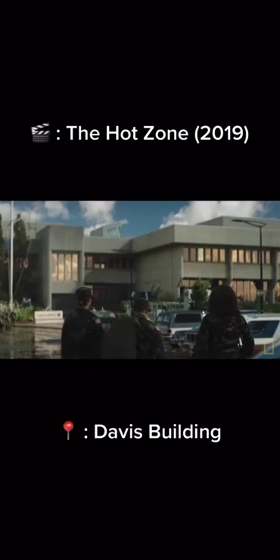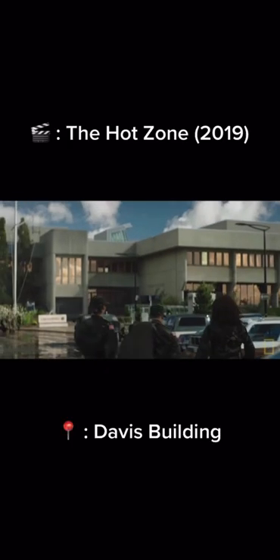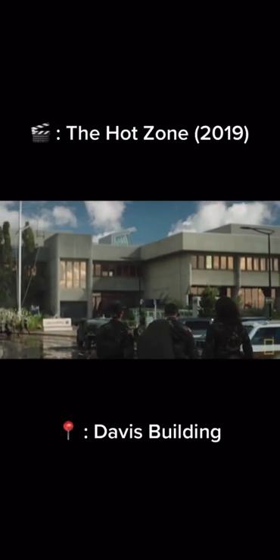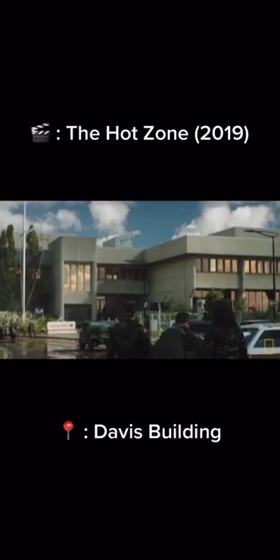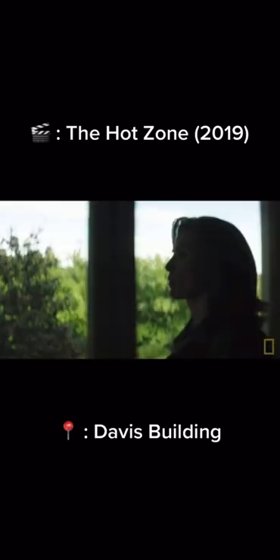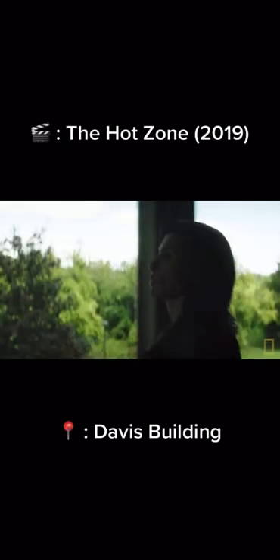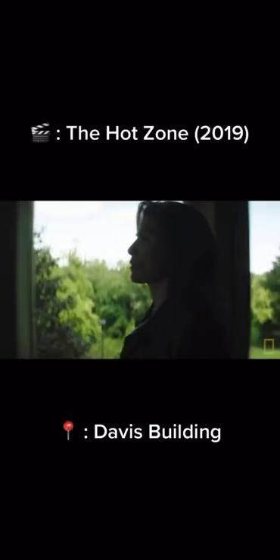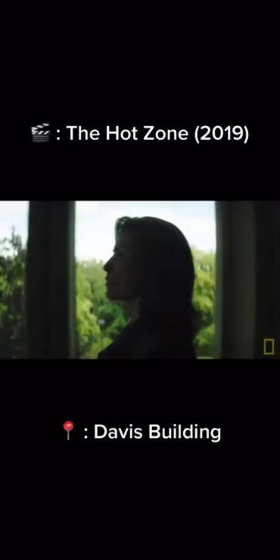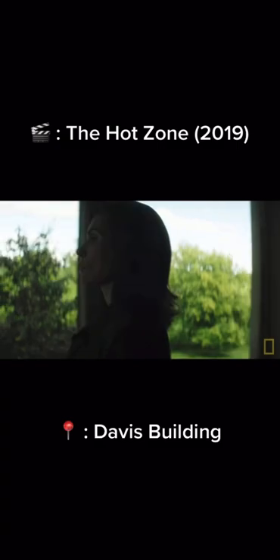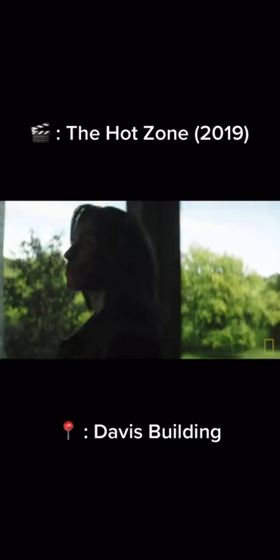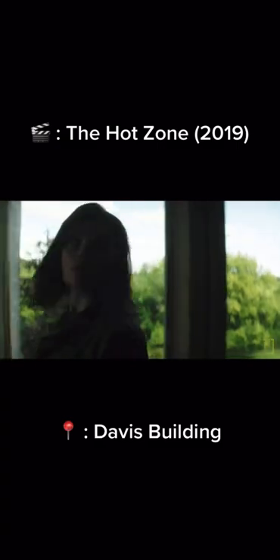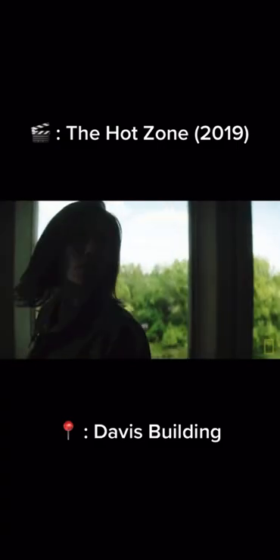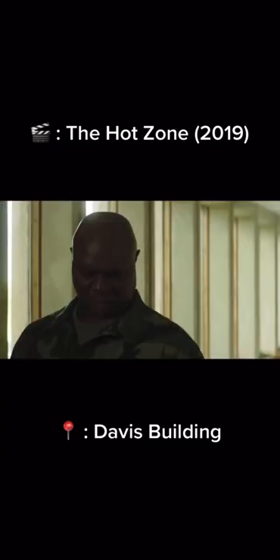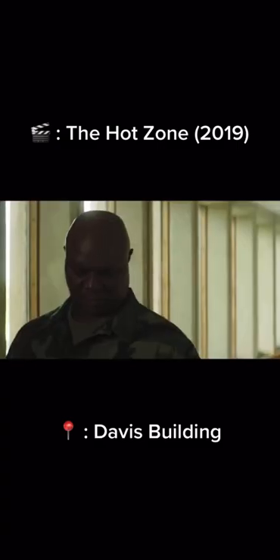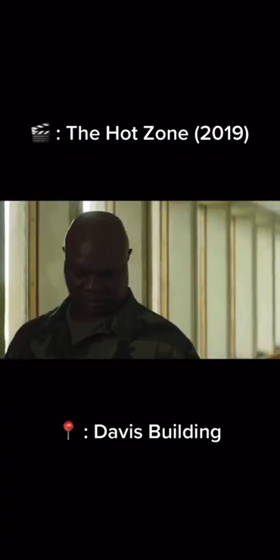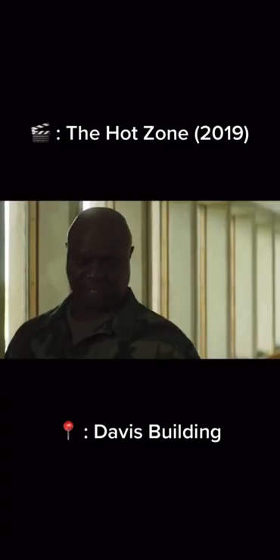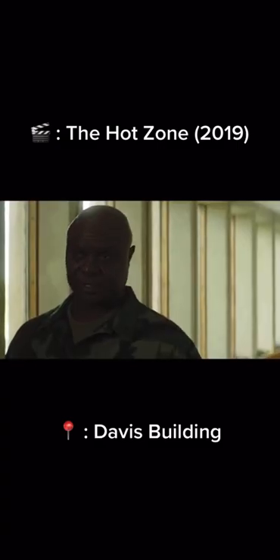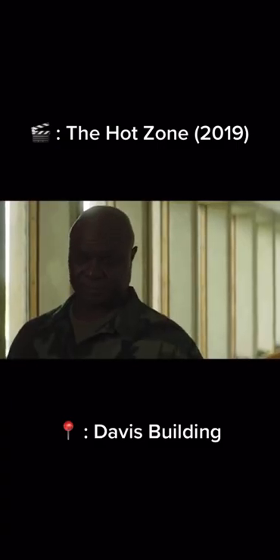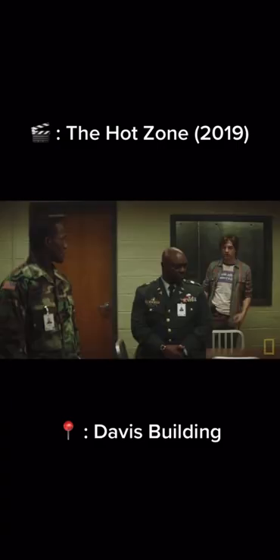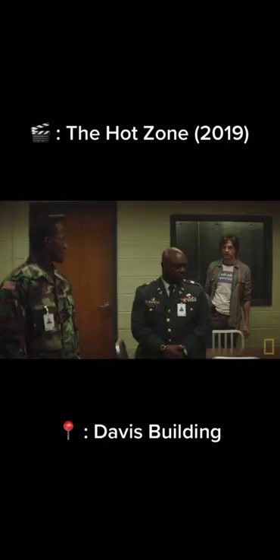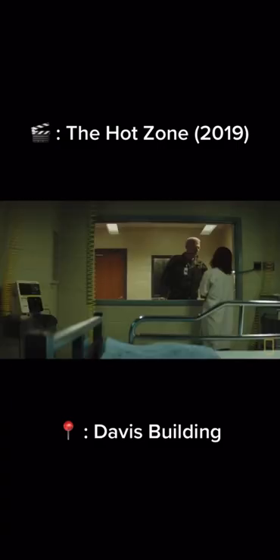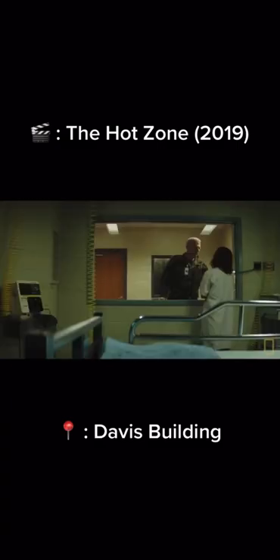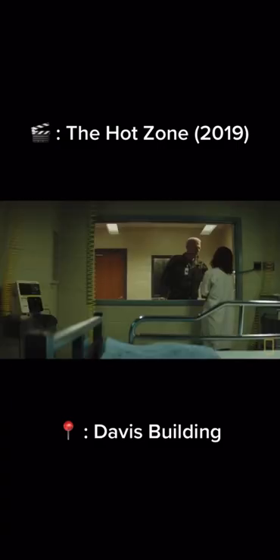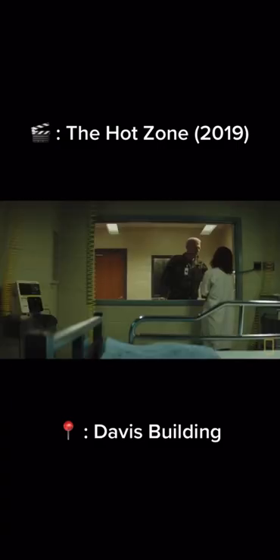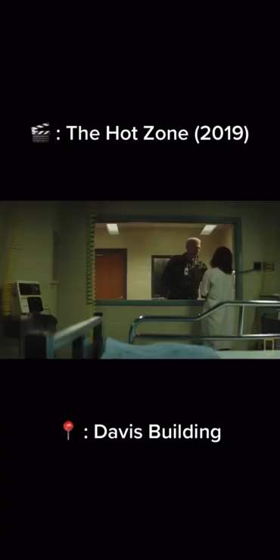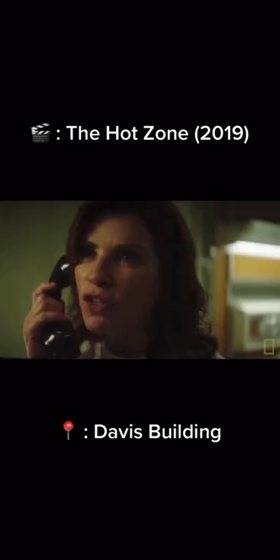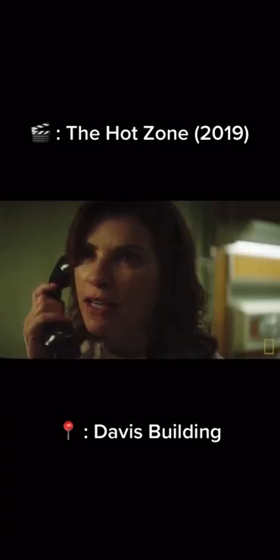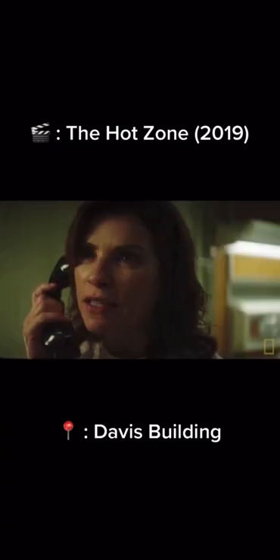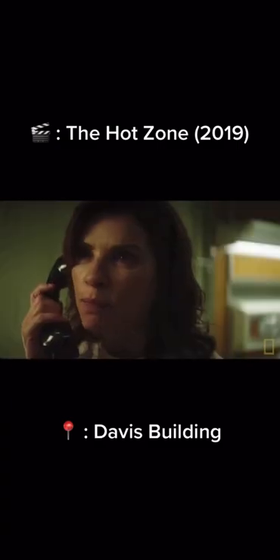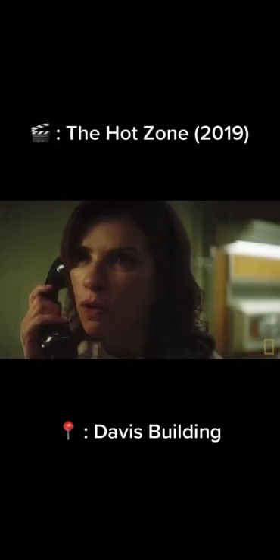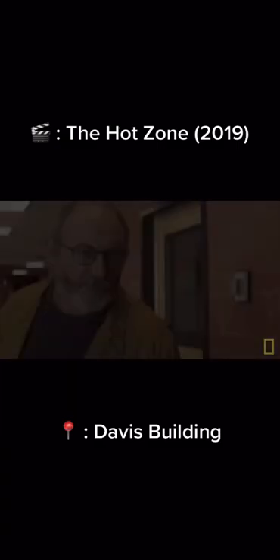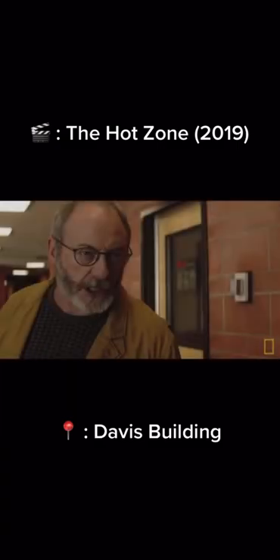Our Davis building was turned into a government-run science facility to combat Ebola in a movie called The Hot Zone.